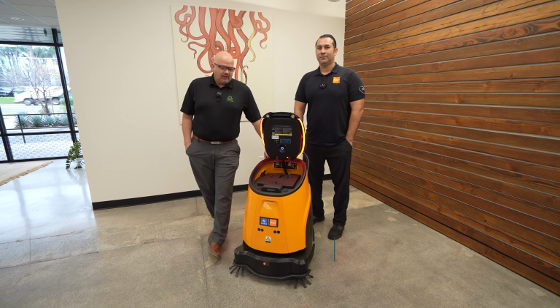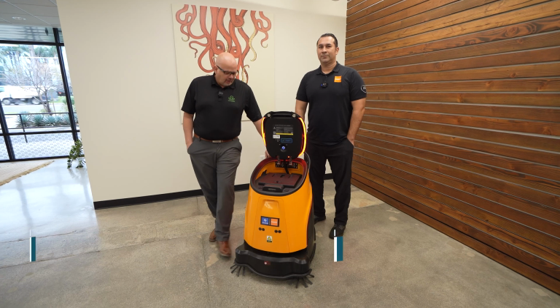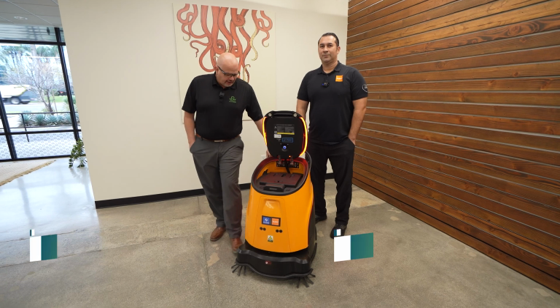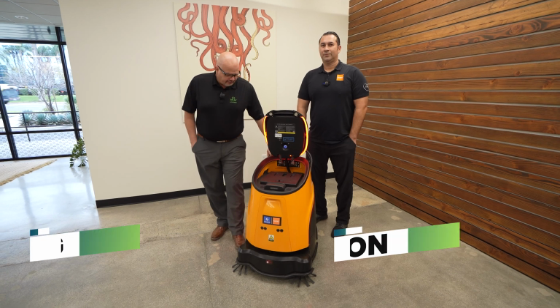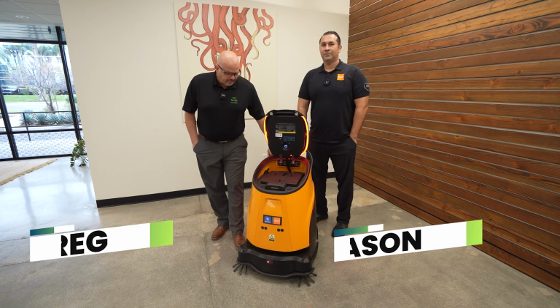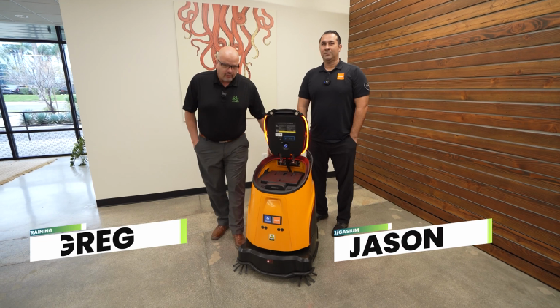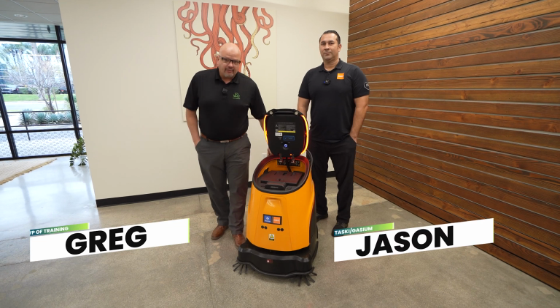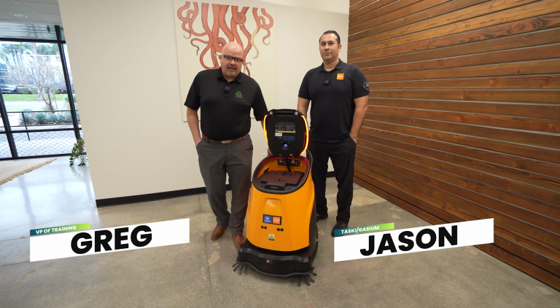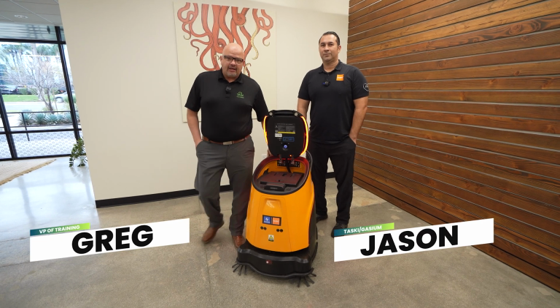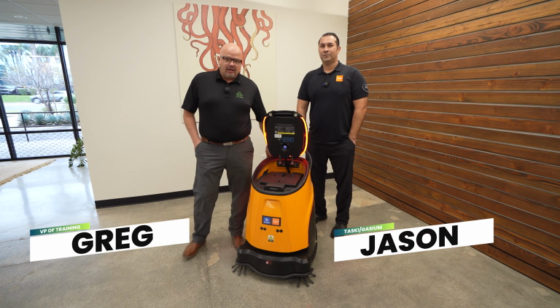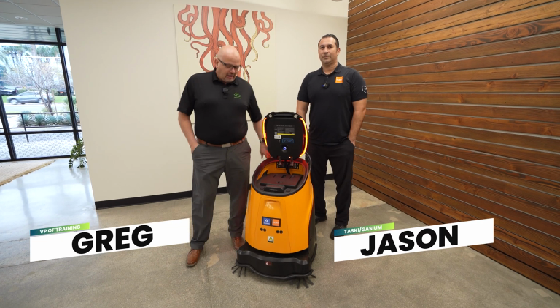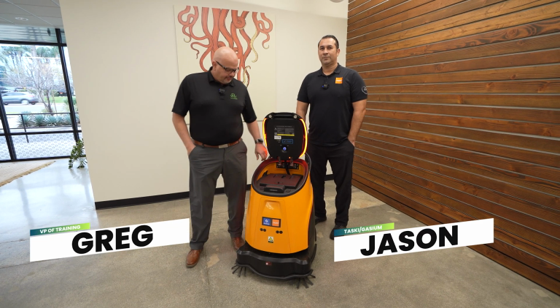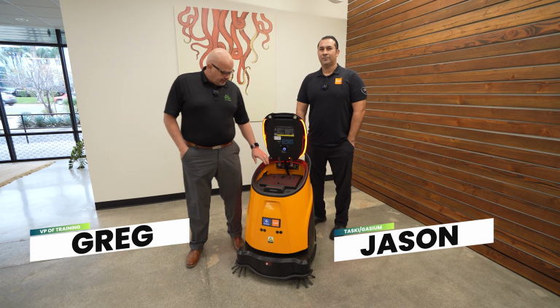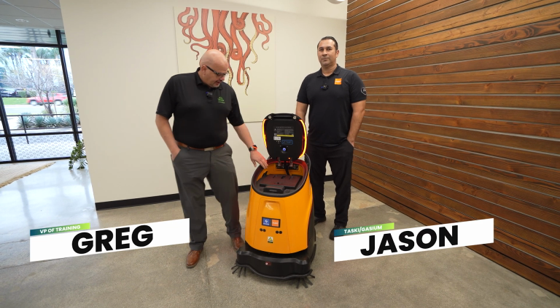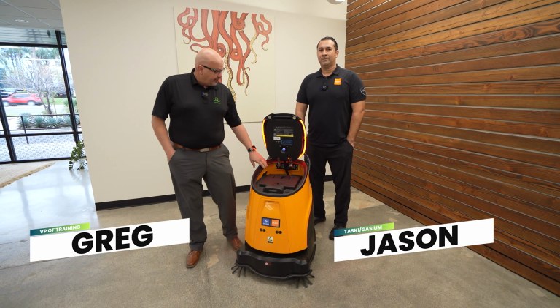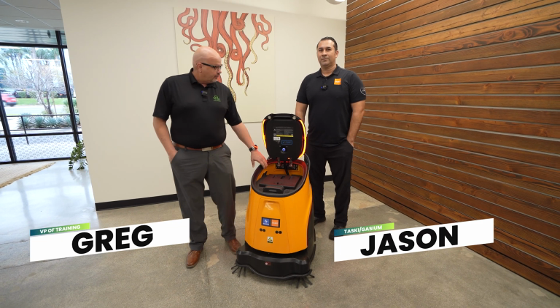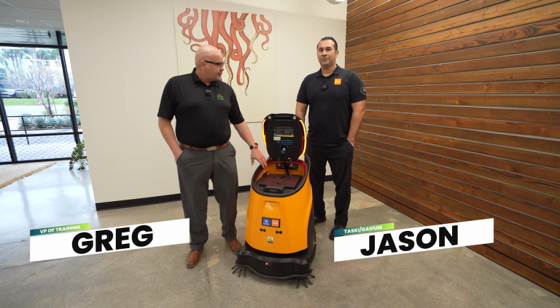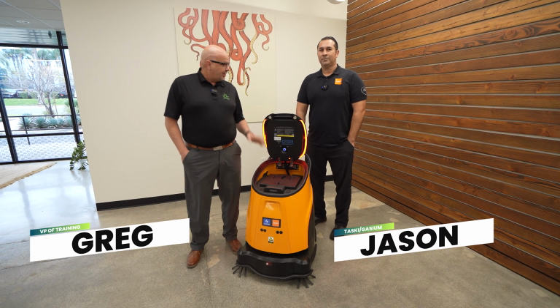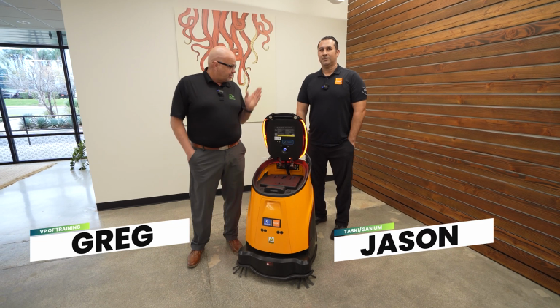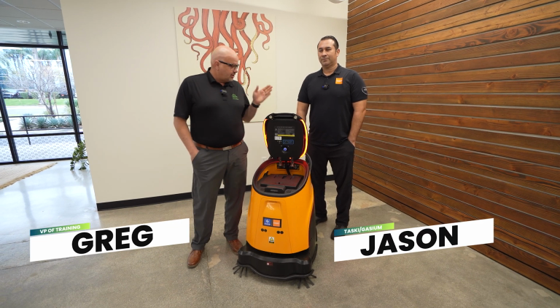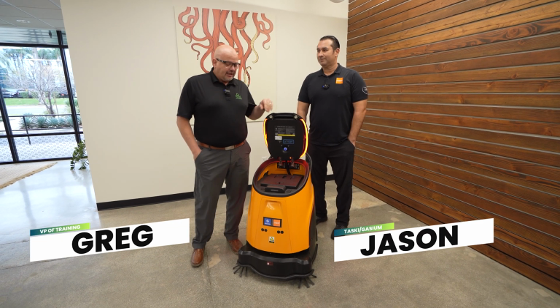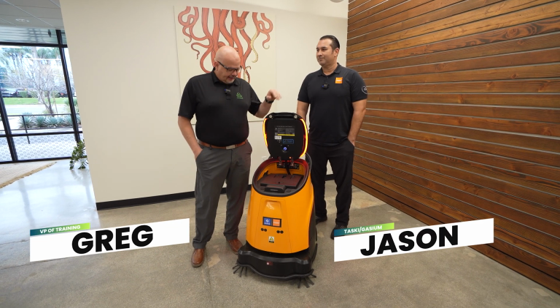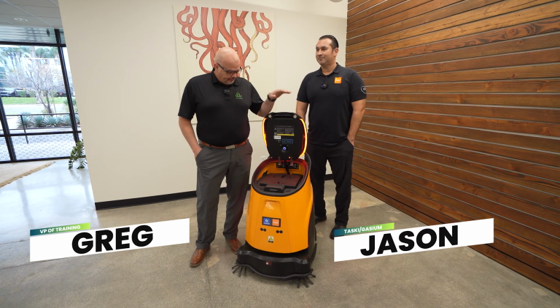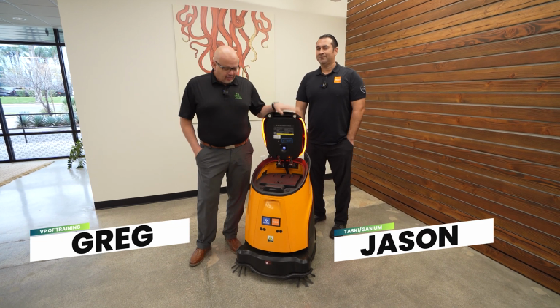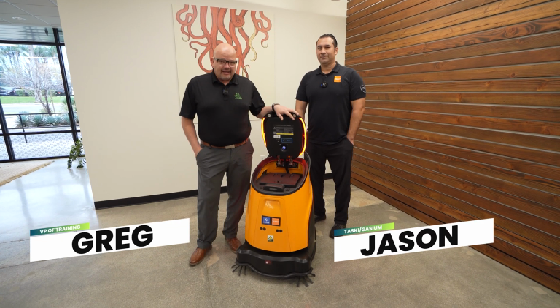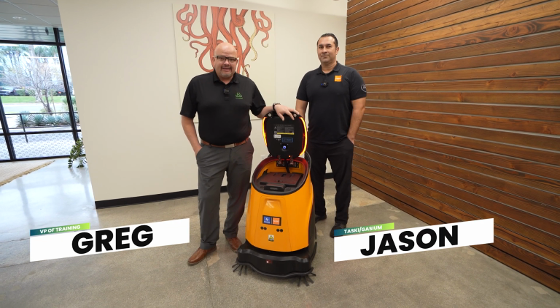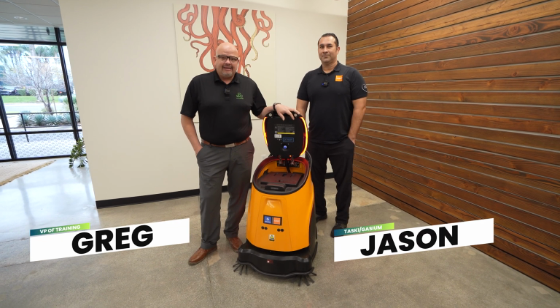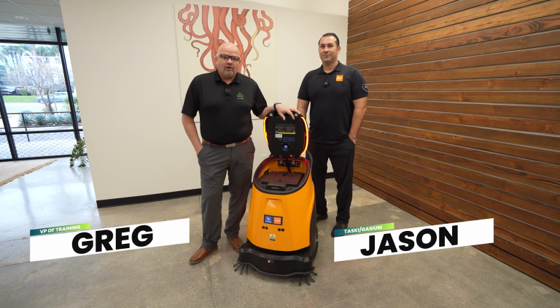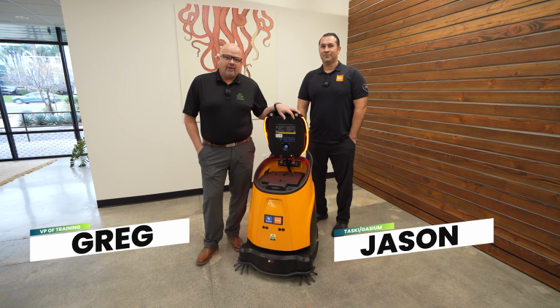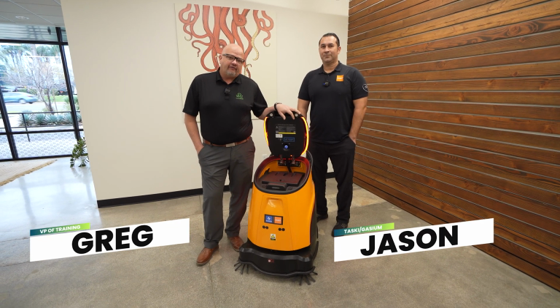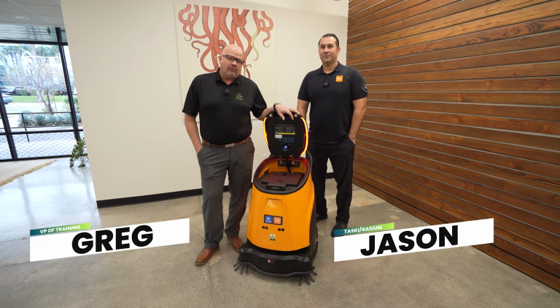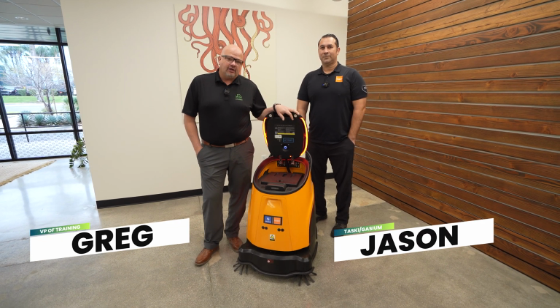All right, everybody, welcome back. Today, I'm here with Jason, and we're looking at the EcoBot 40.